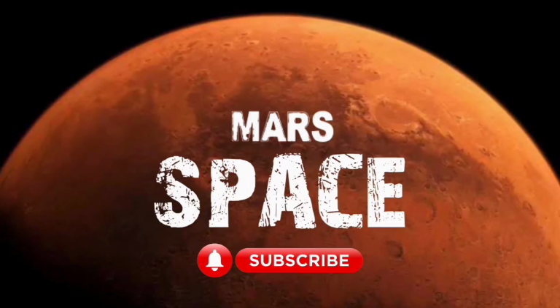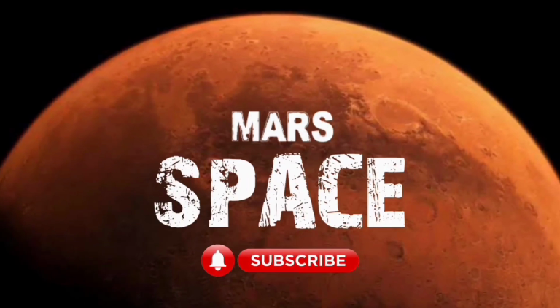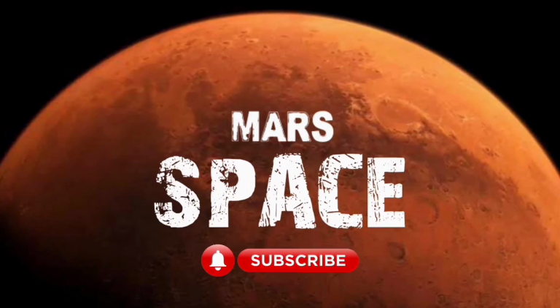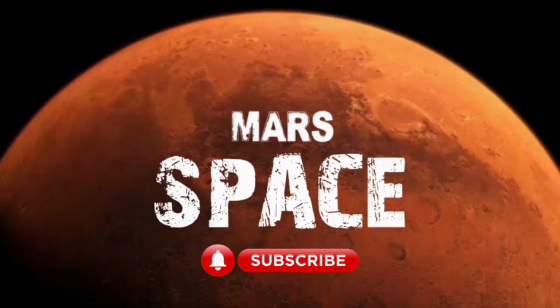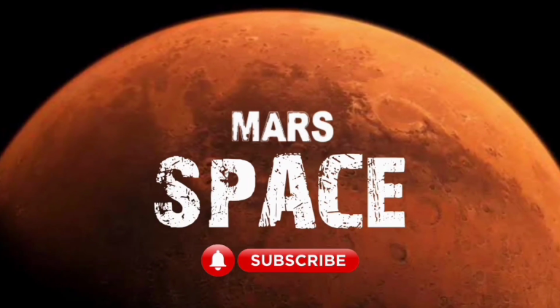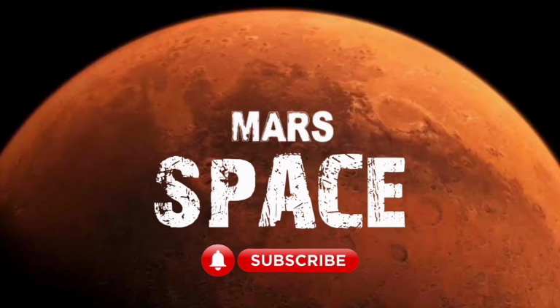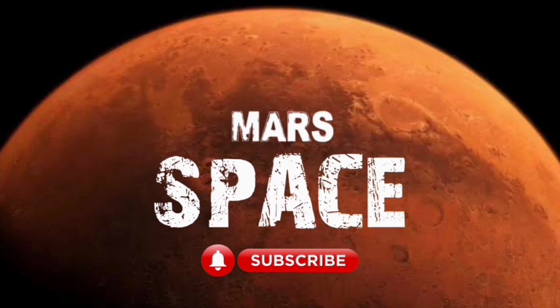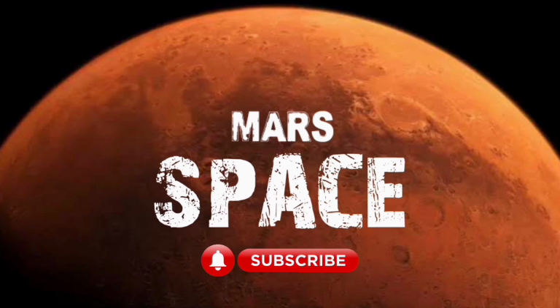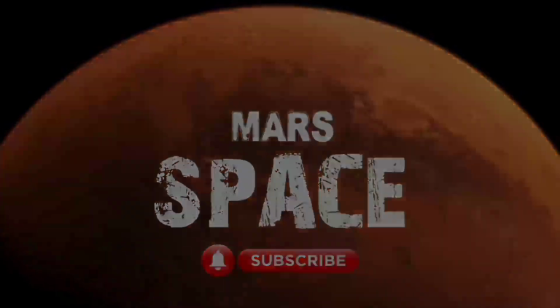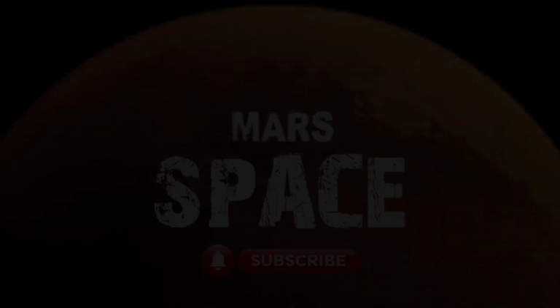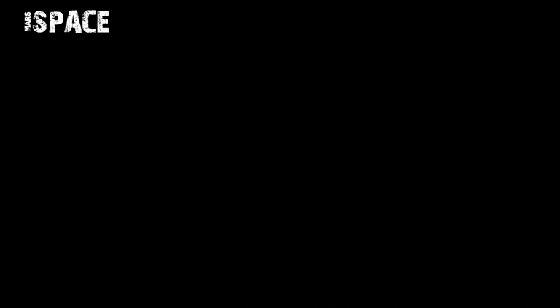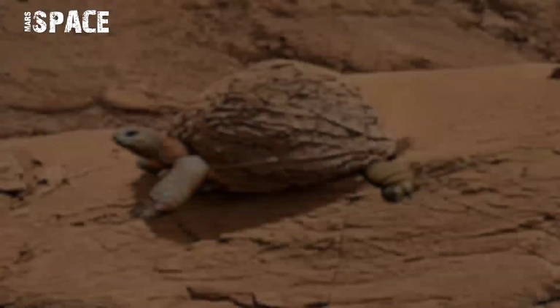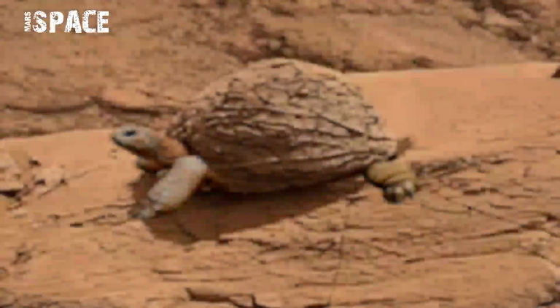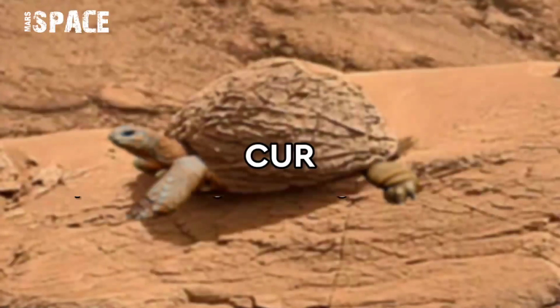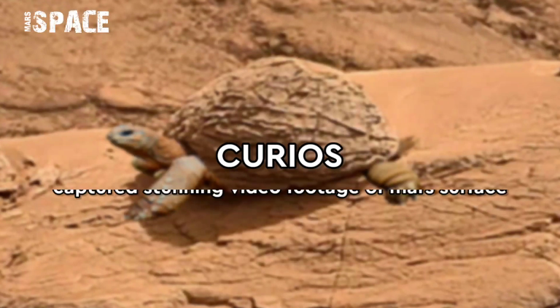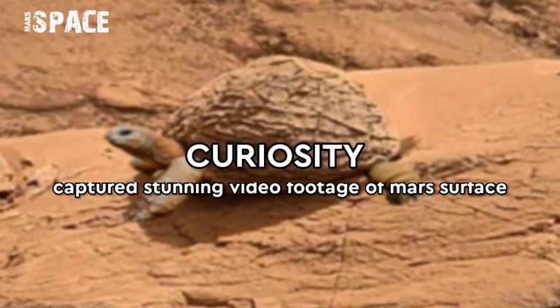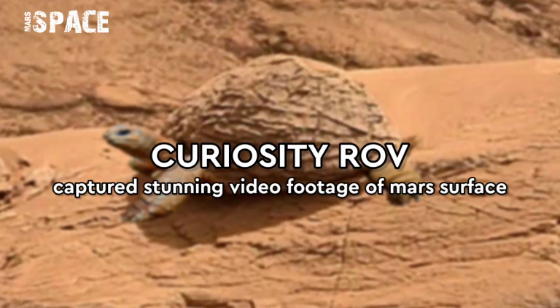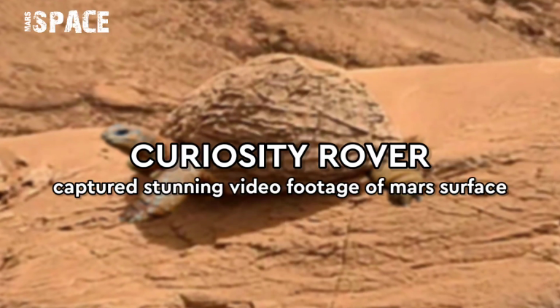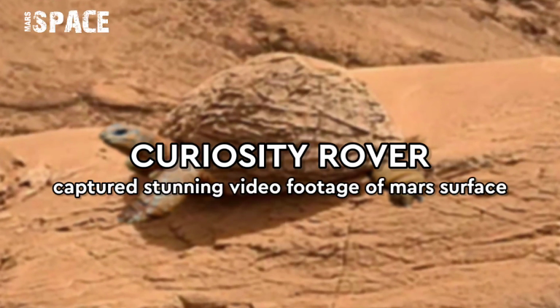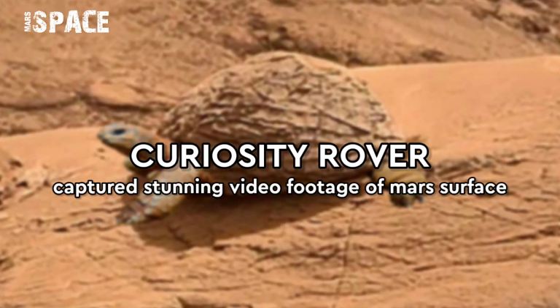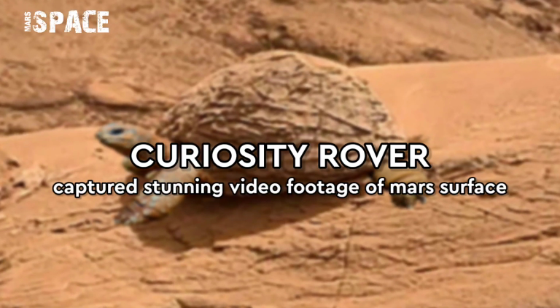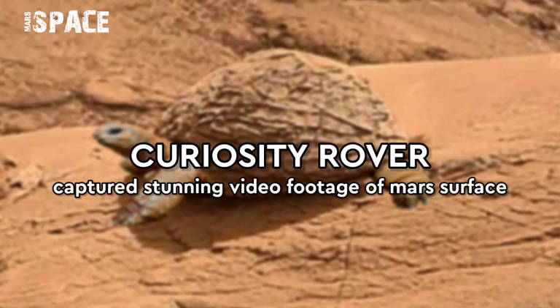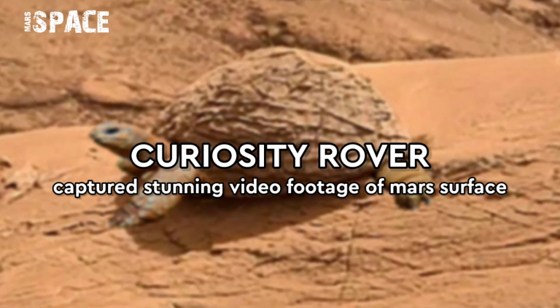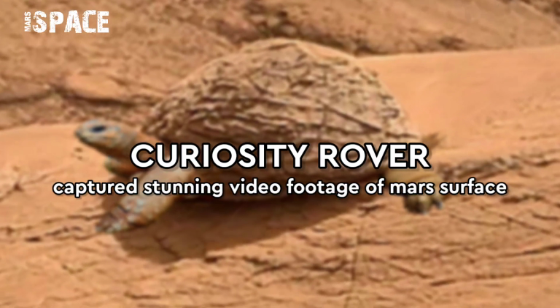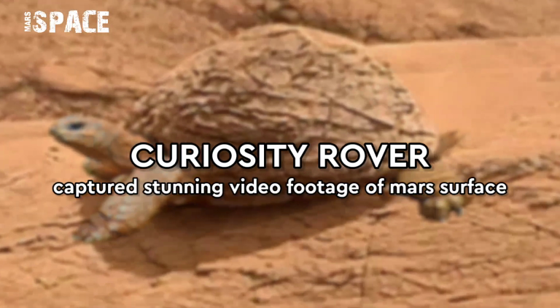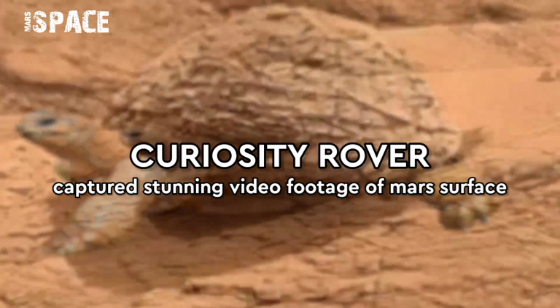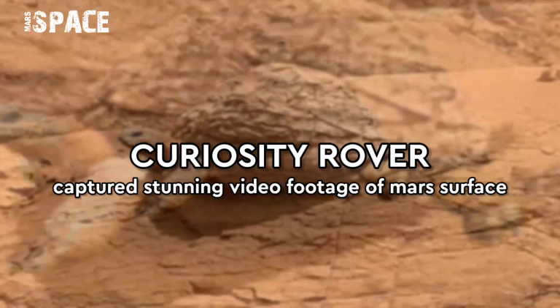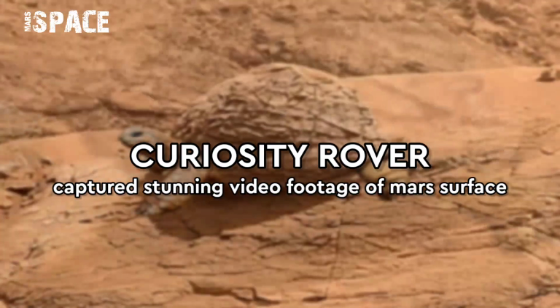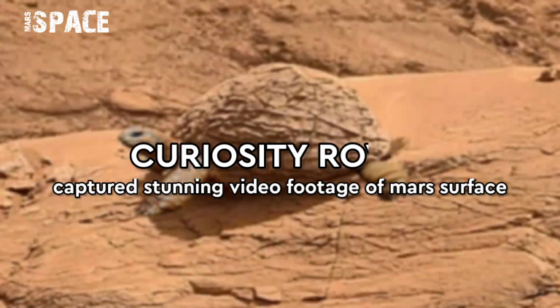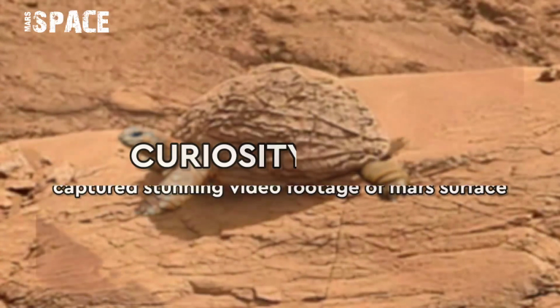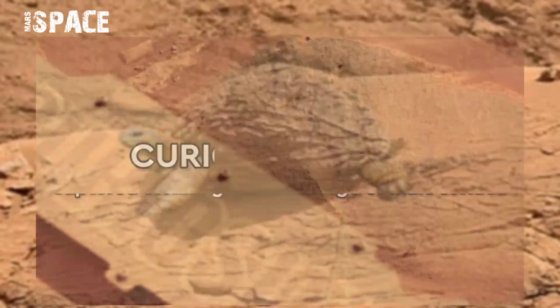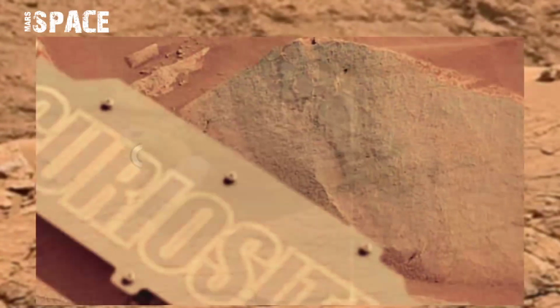Hello my dear friends, welcome back to our YouTube channel Mars is best. If you are new, hit the bell icon with thumbs up and please watch till the end.